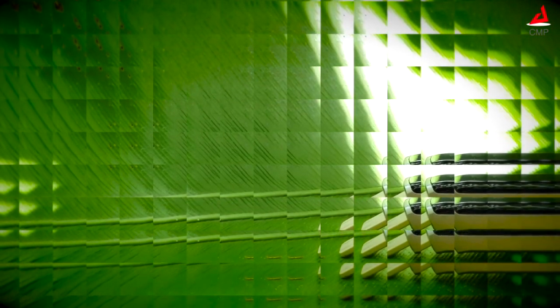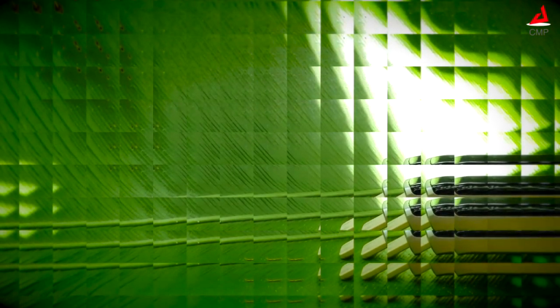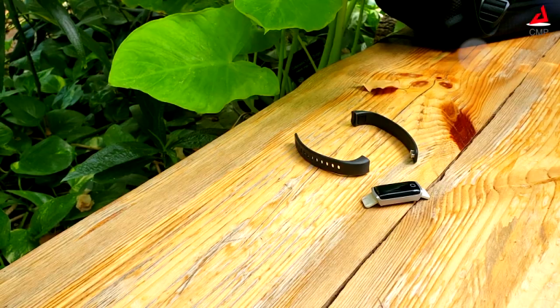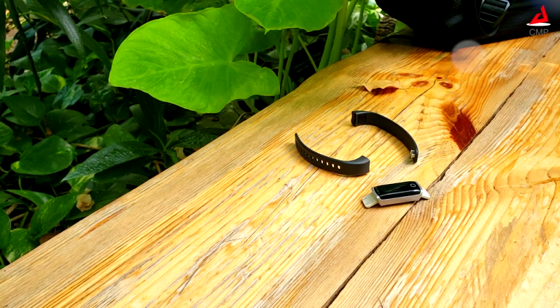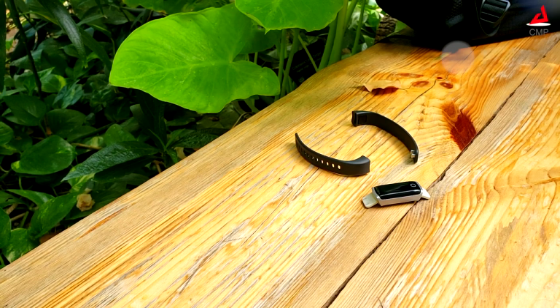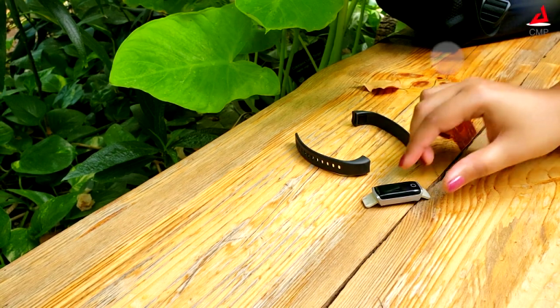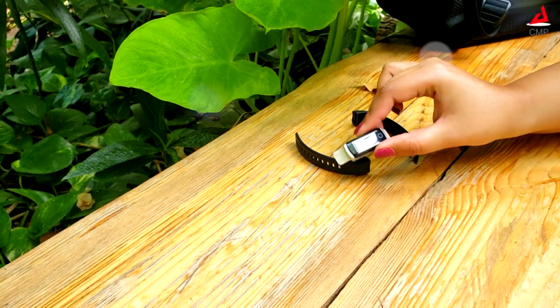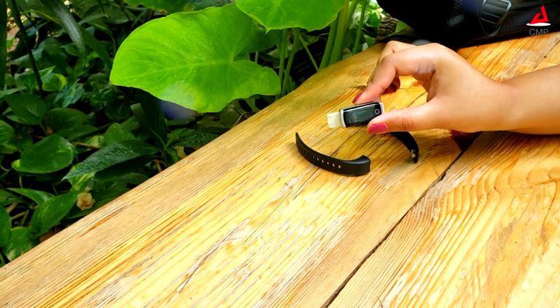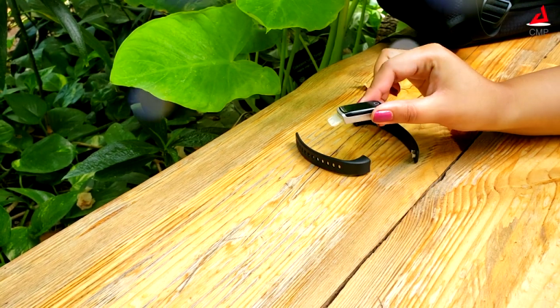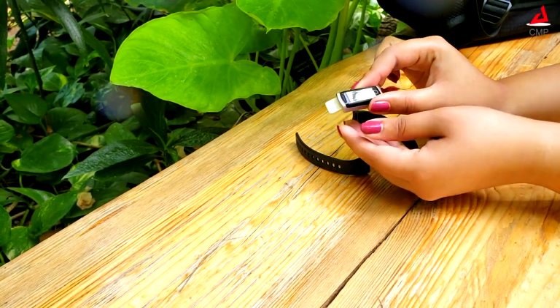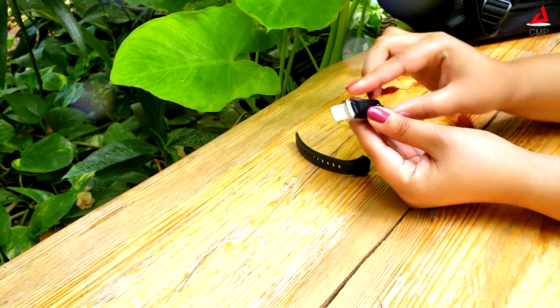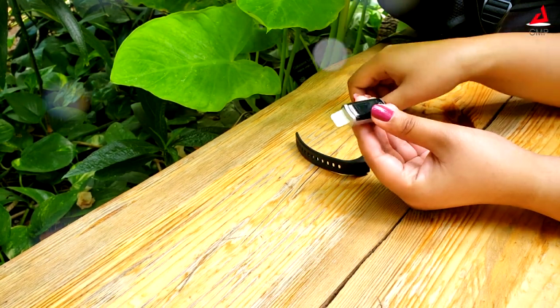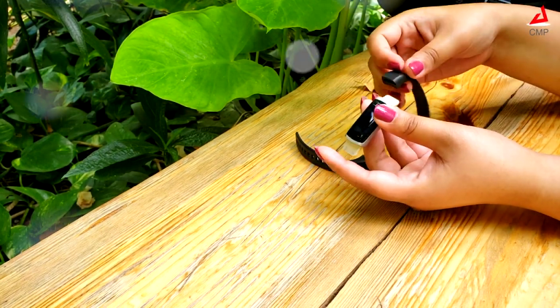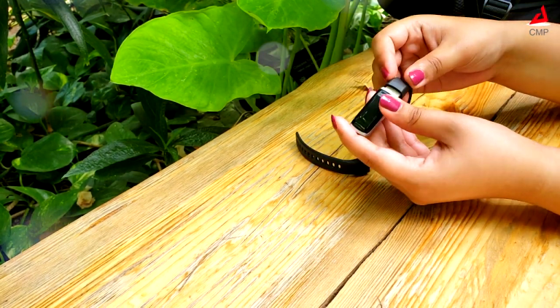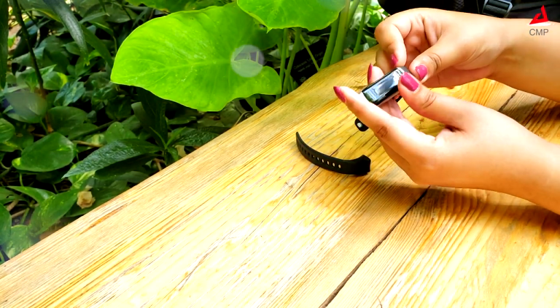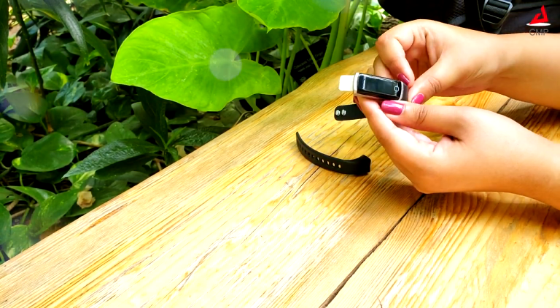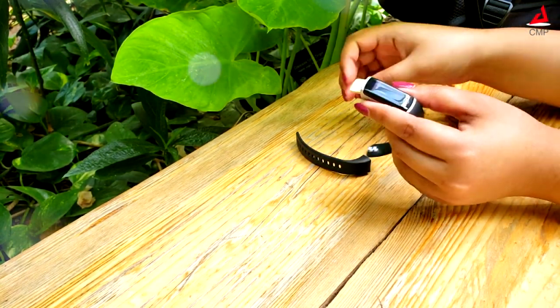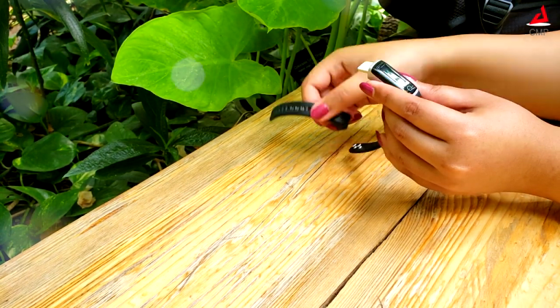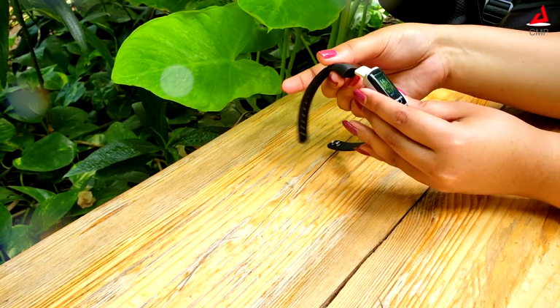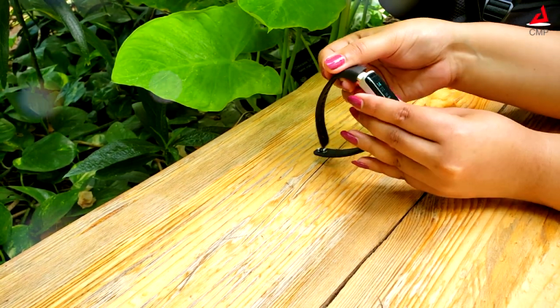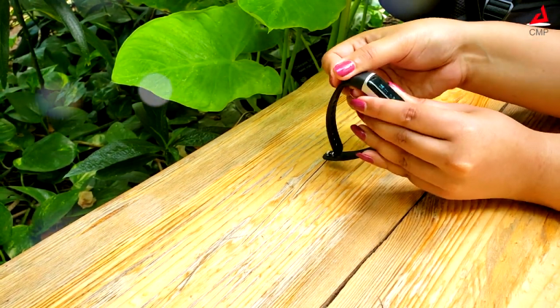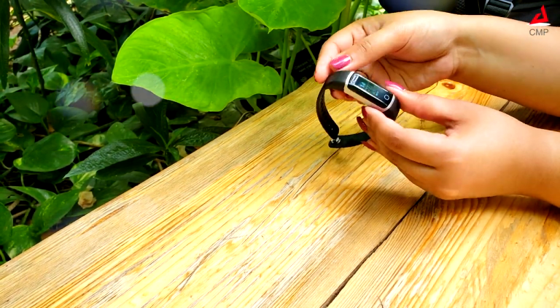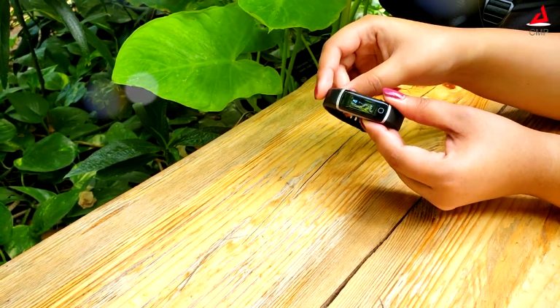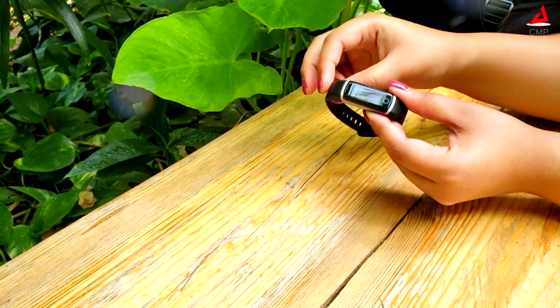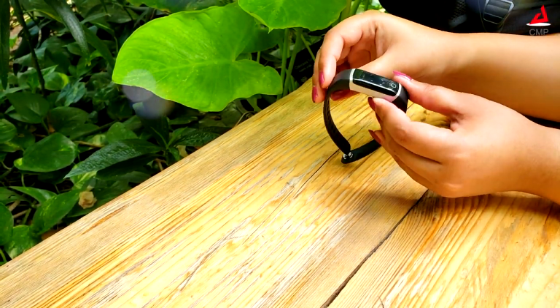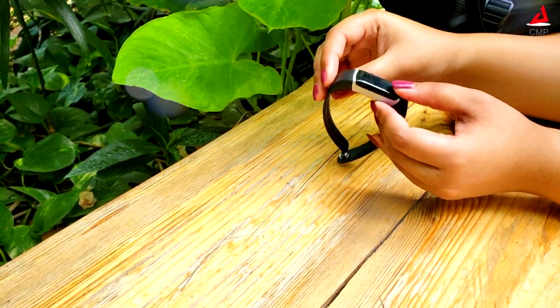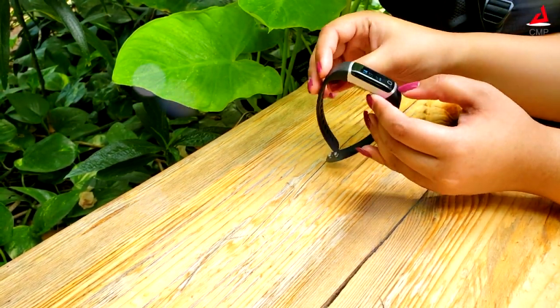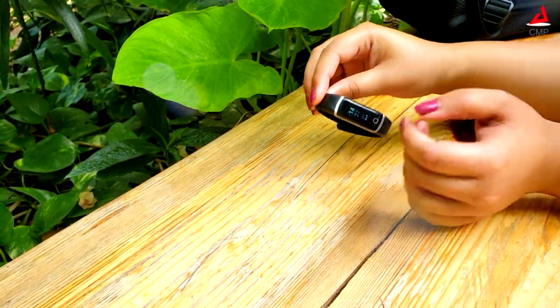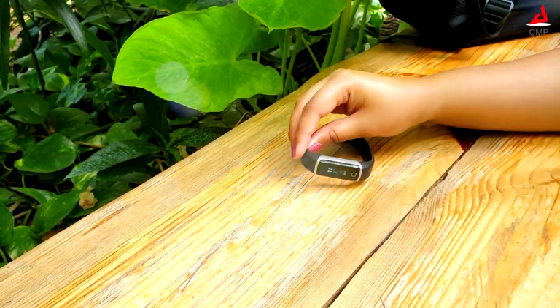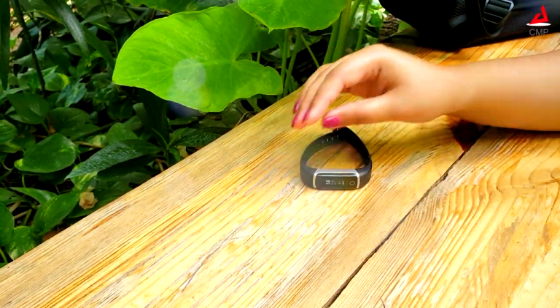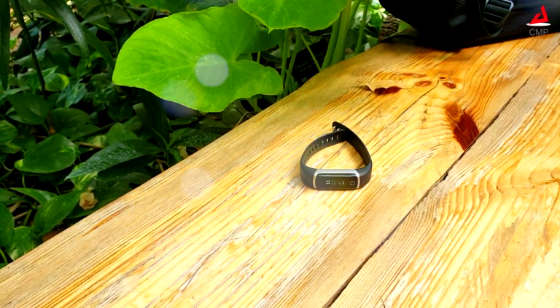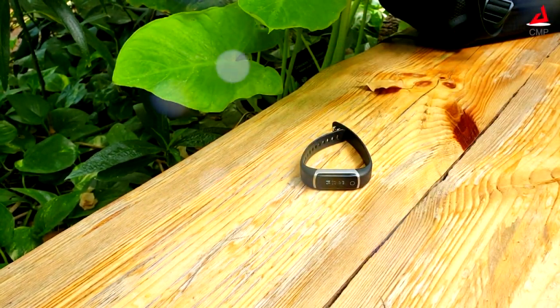Hello friends, this is Stick Band, a fitness tracker with 24 hours heart rate monitoring.